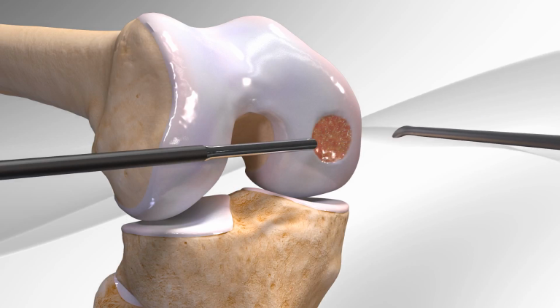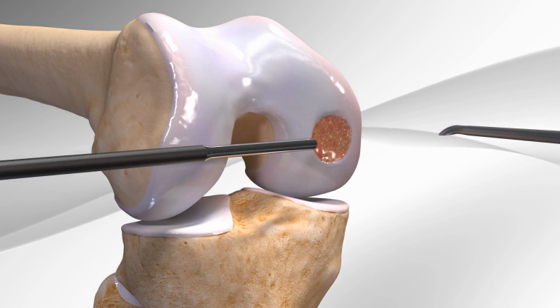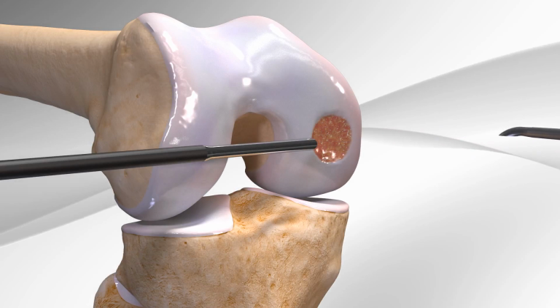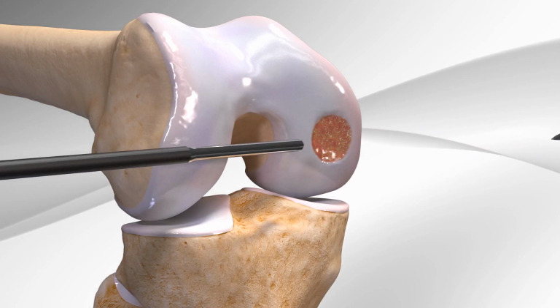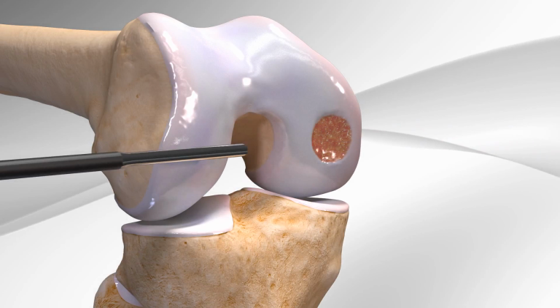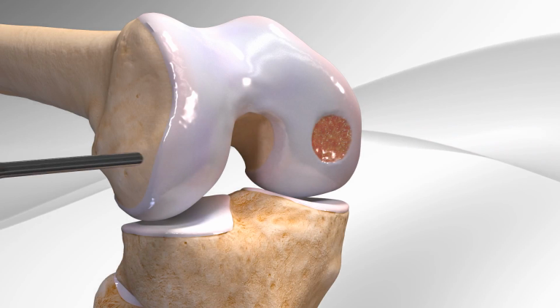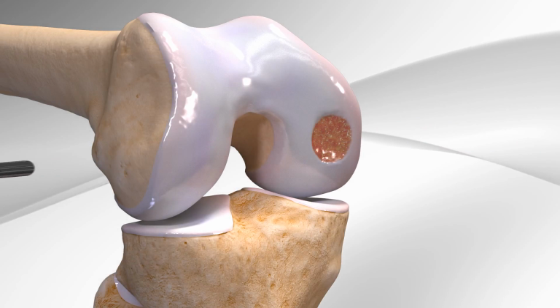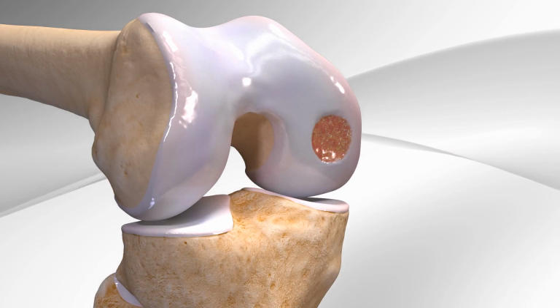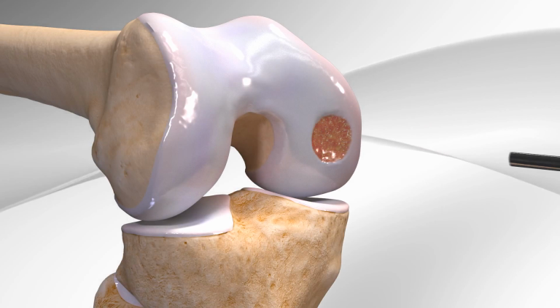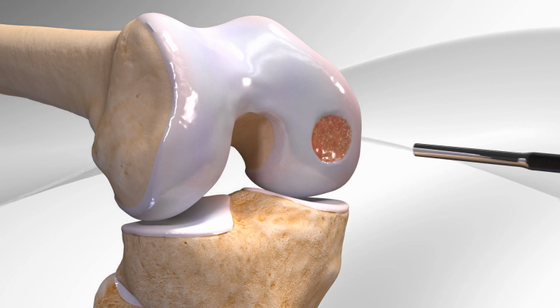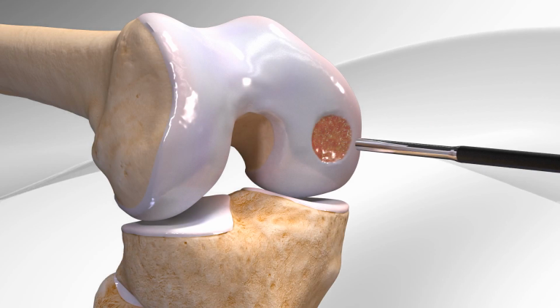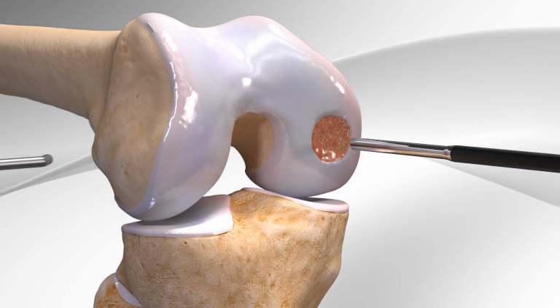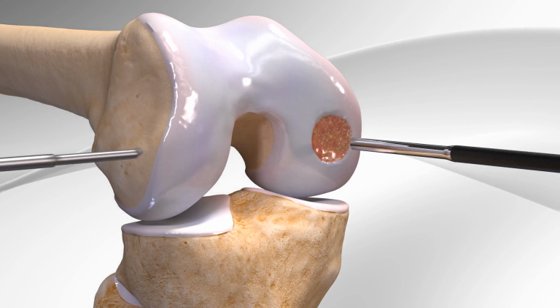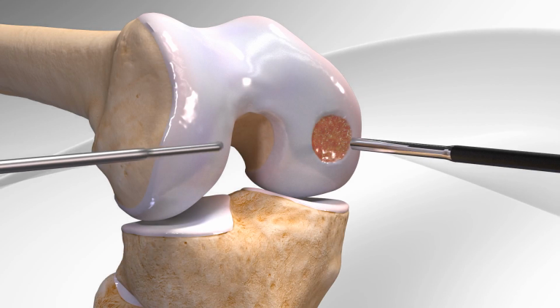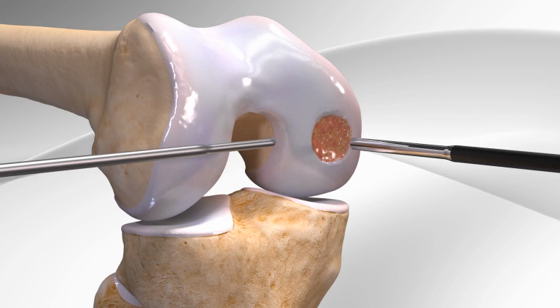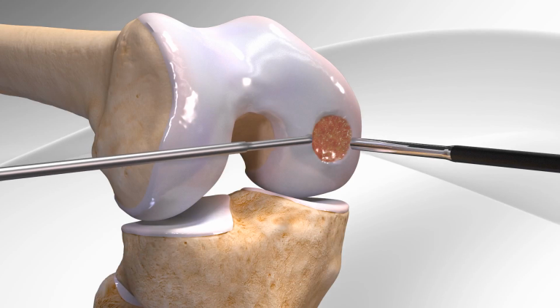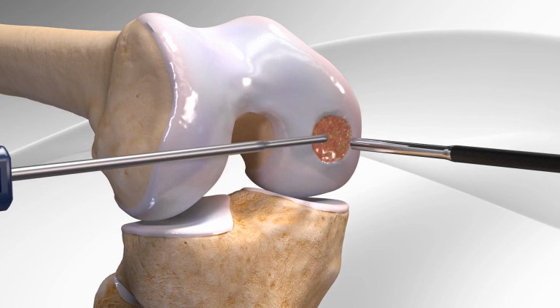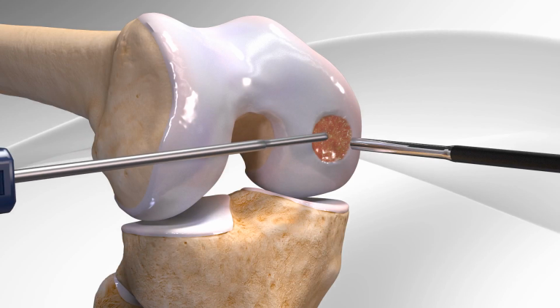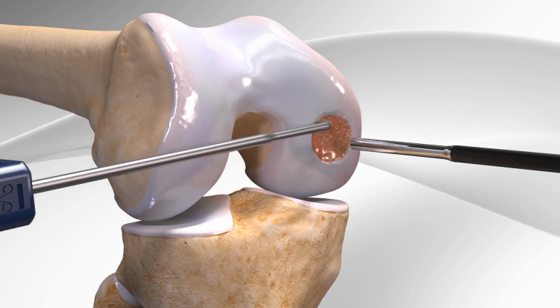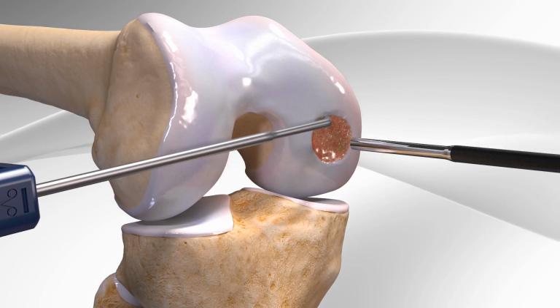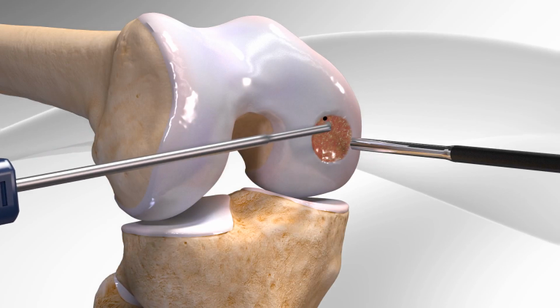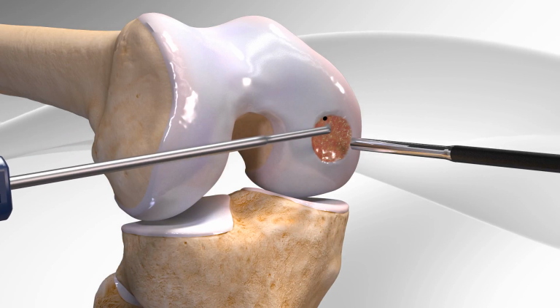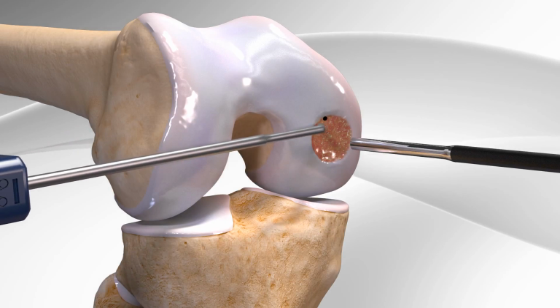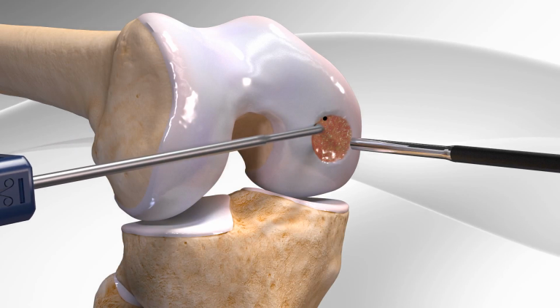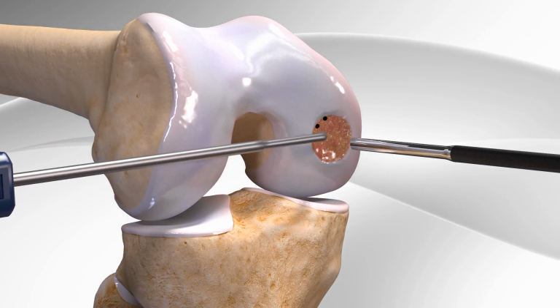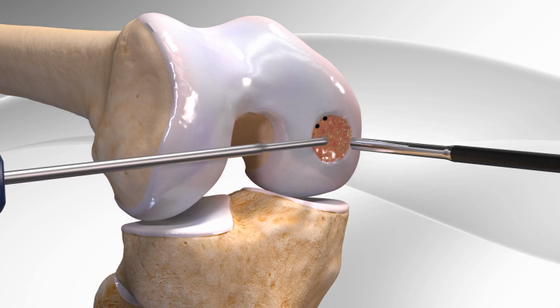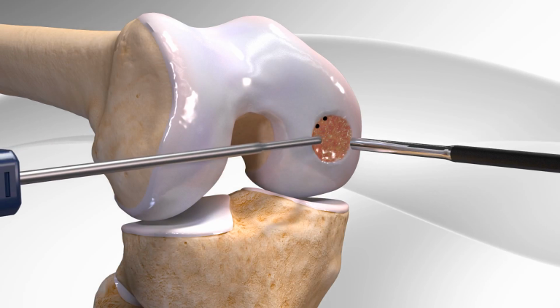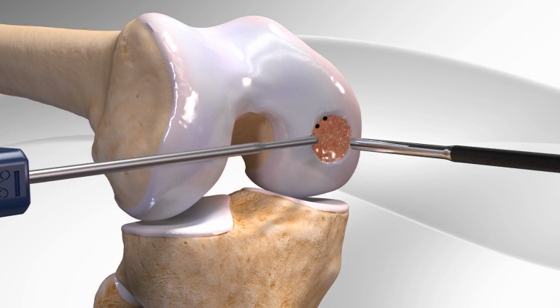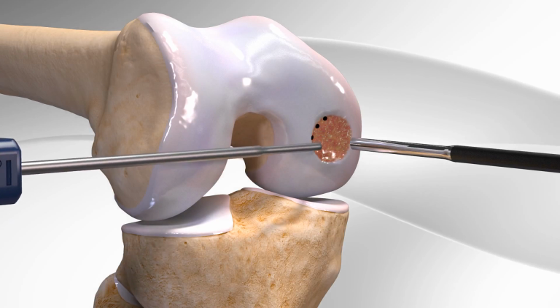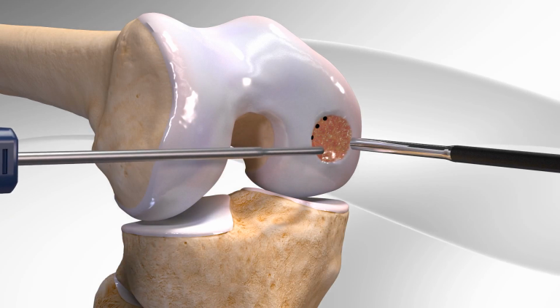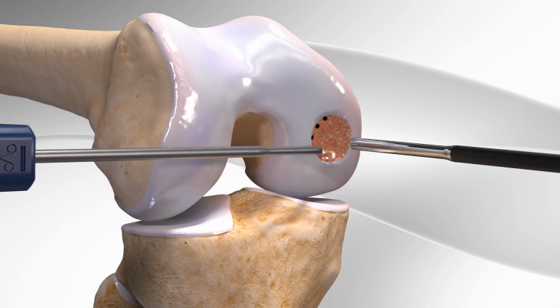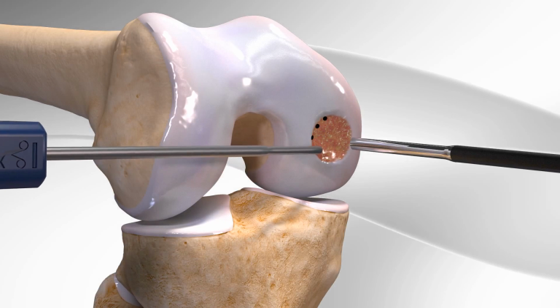In this procedure, the surgeon makes the surface even and multiple small holes are drilled in the bone to help promote the healing process.